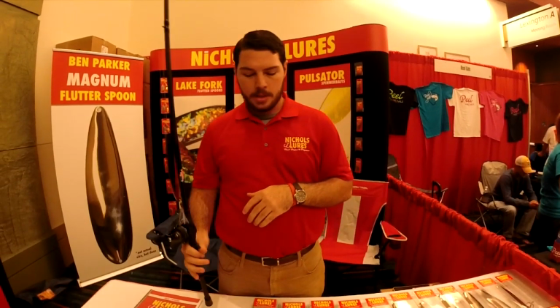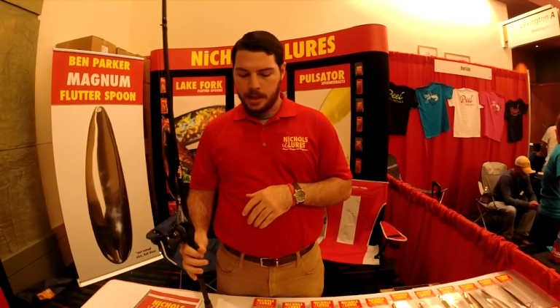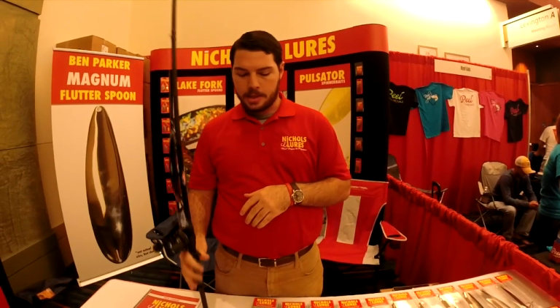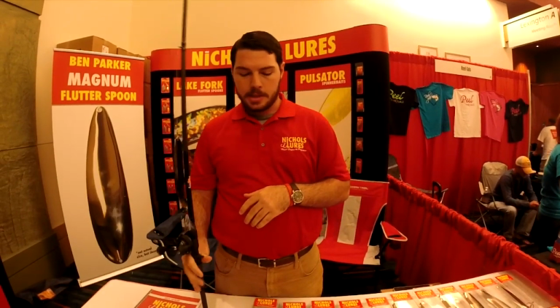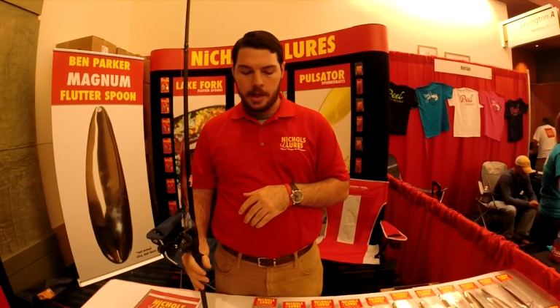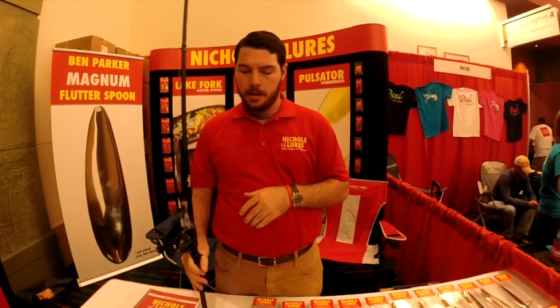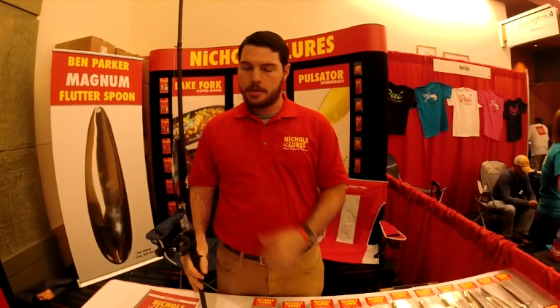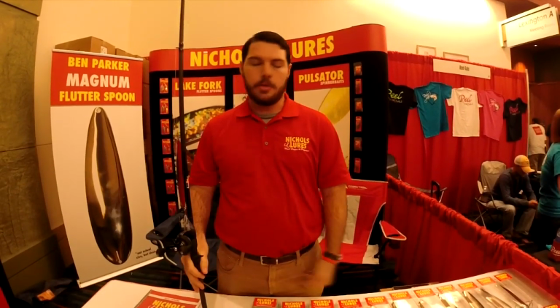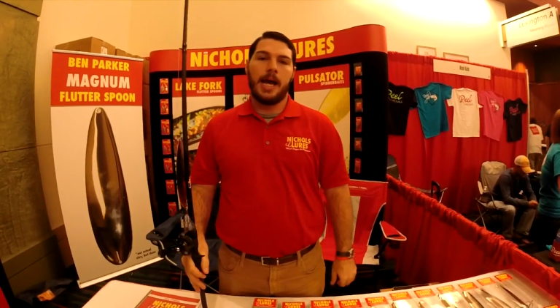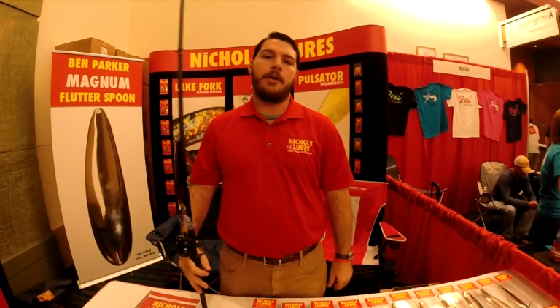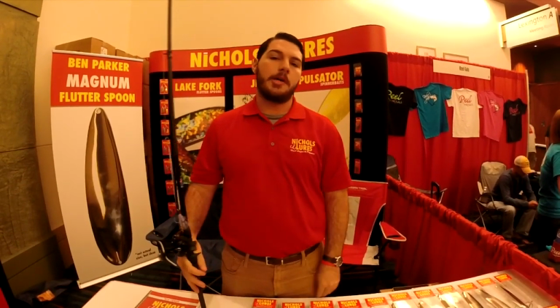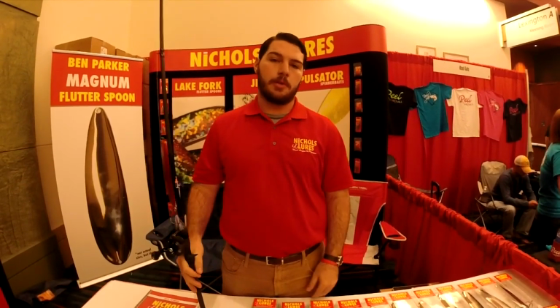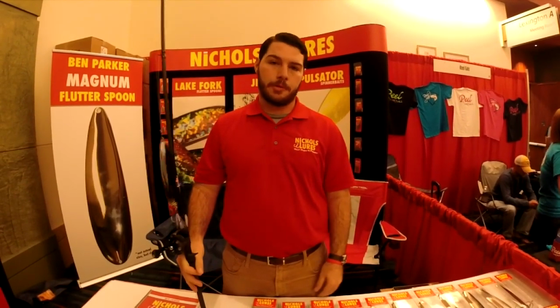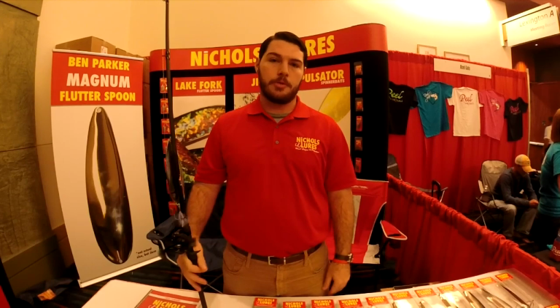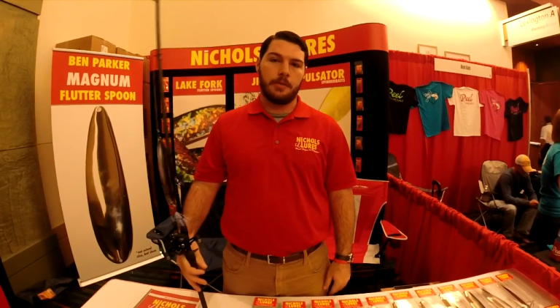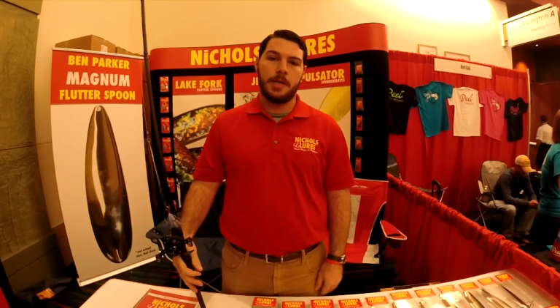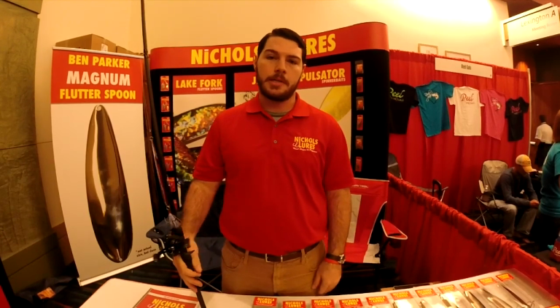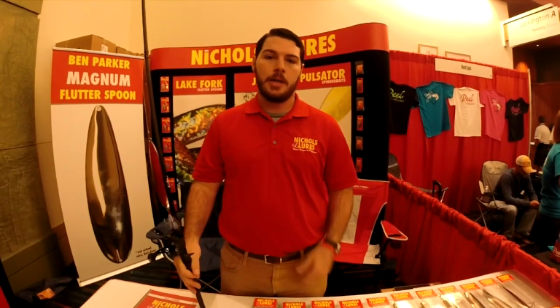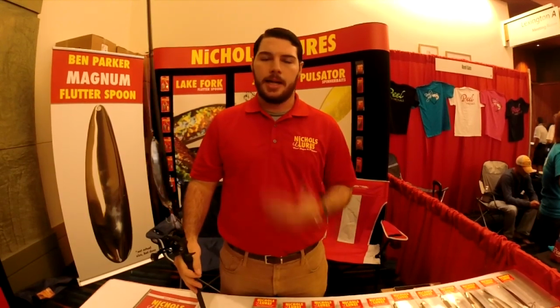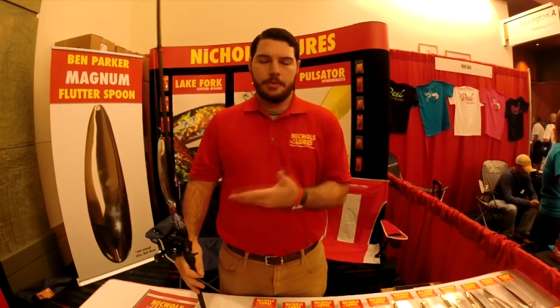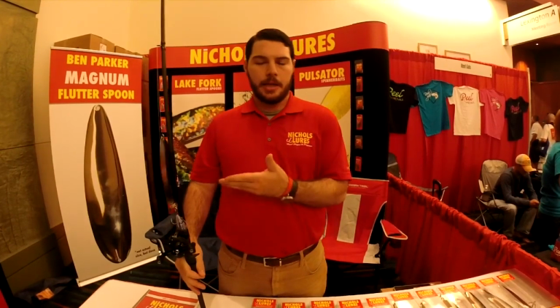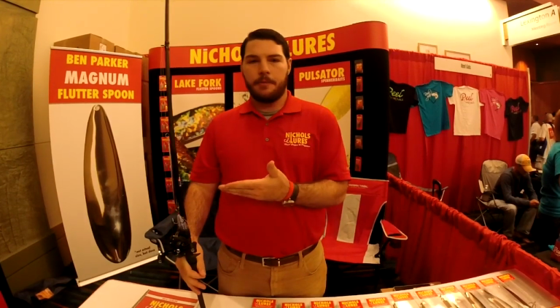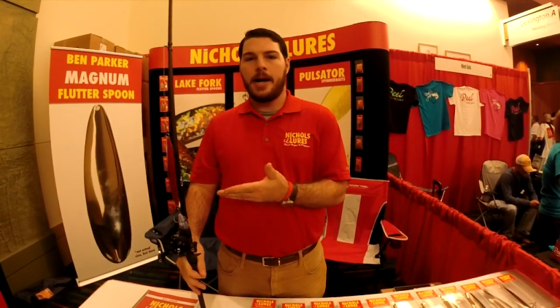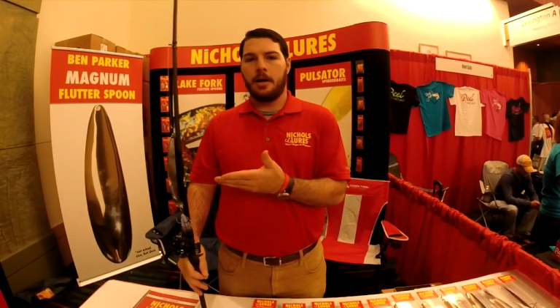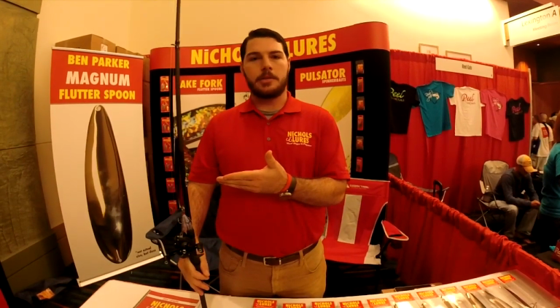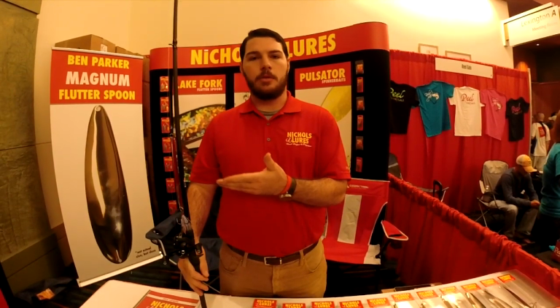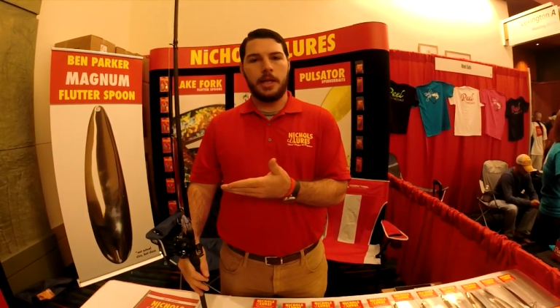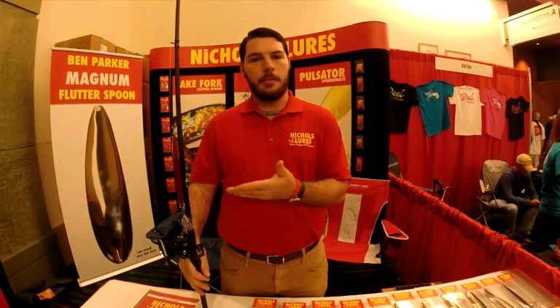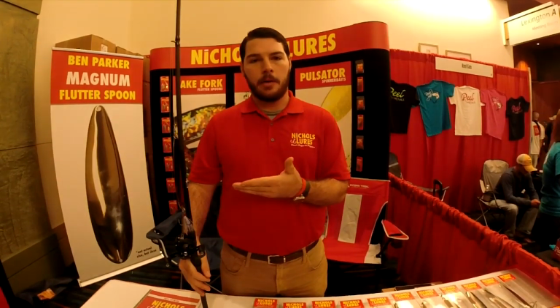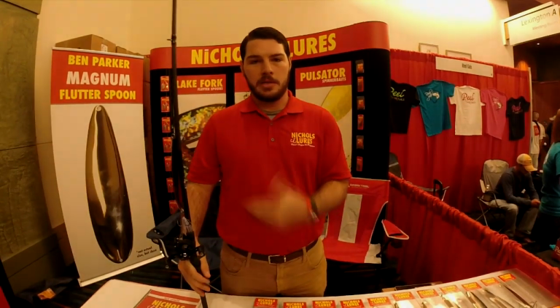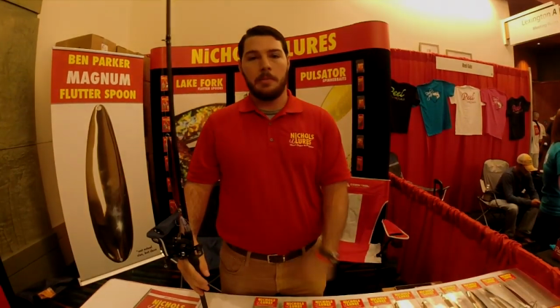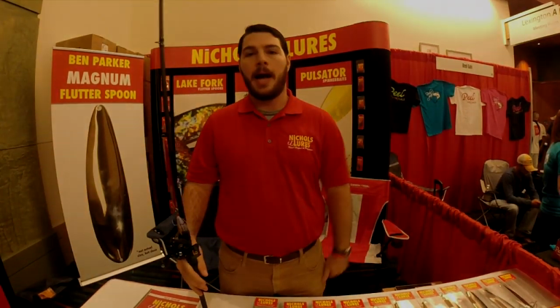It's just another tool to add to your arsenal for schooling fish, and it's really going to fire up the school and get the bigger ones to bite.